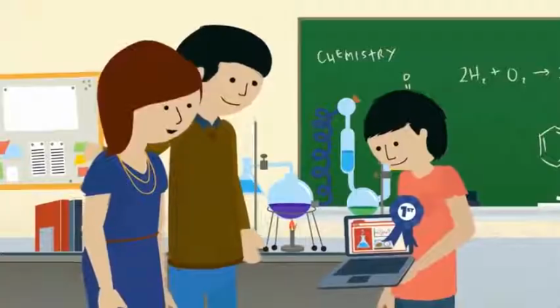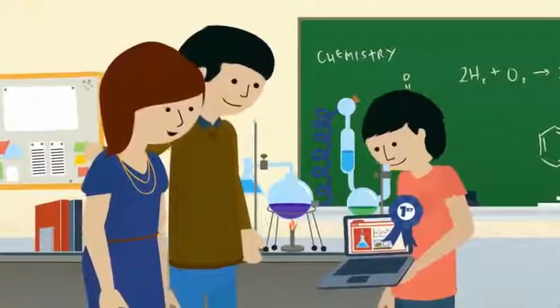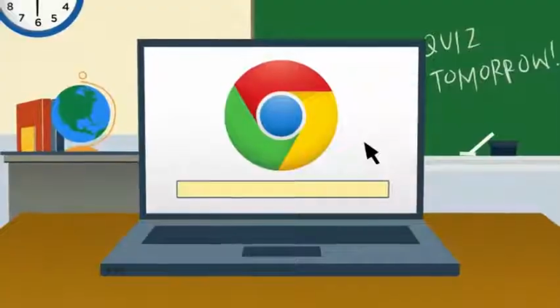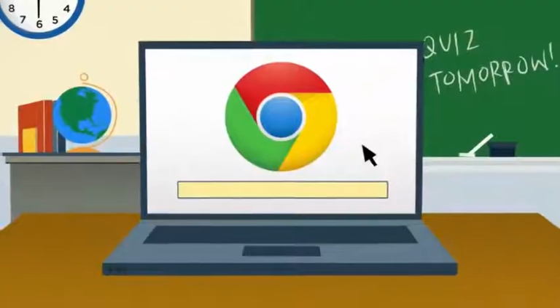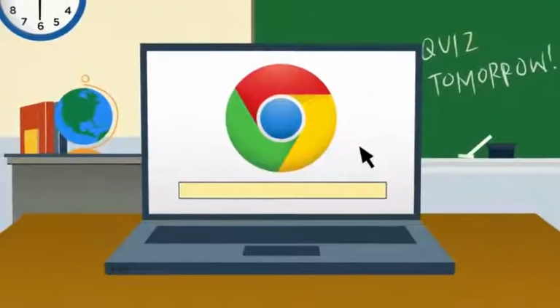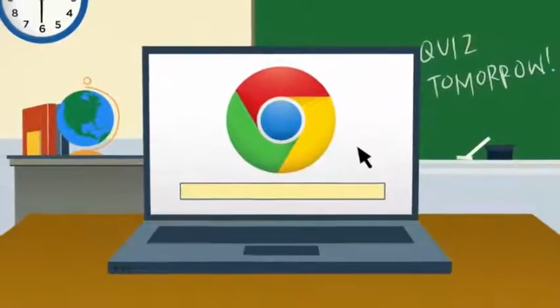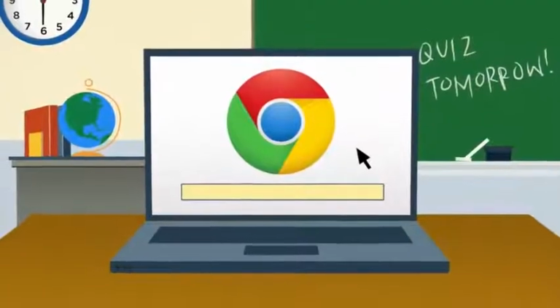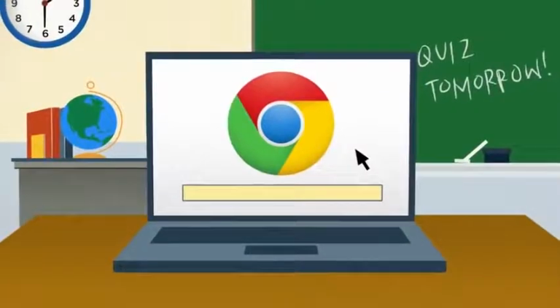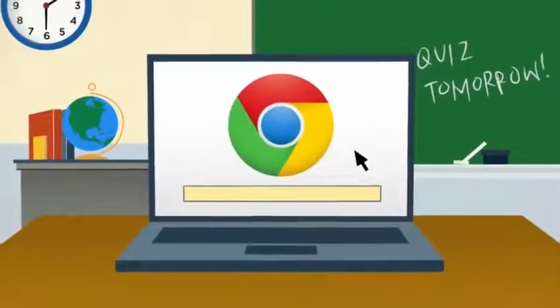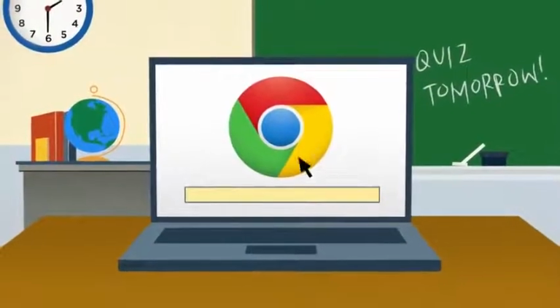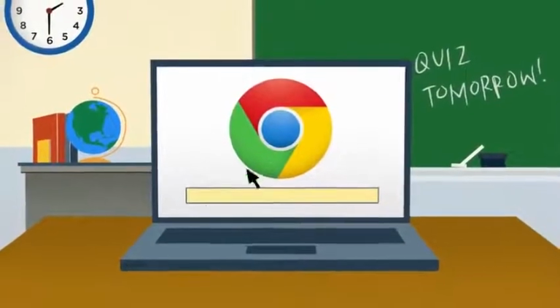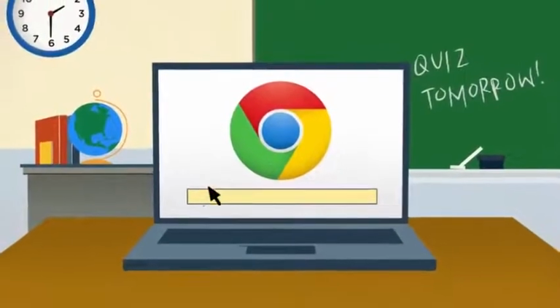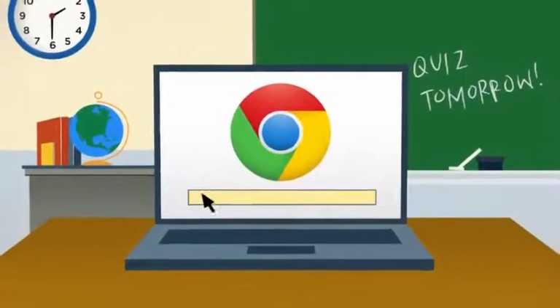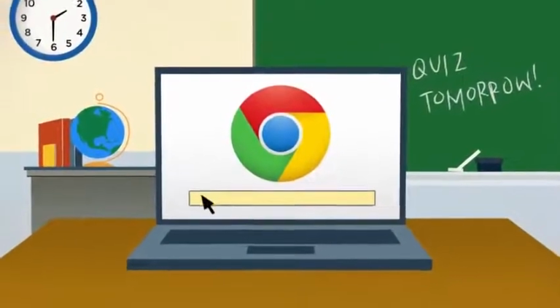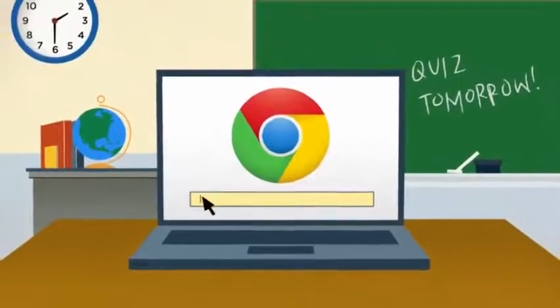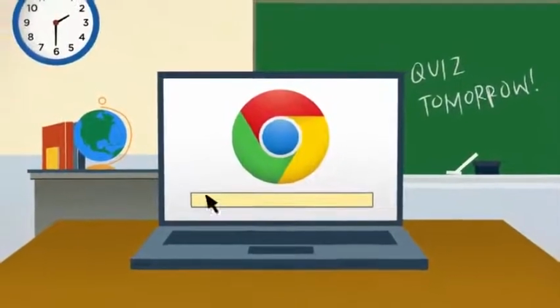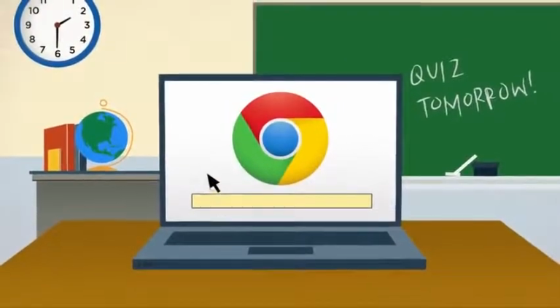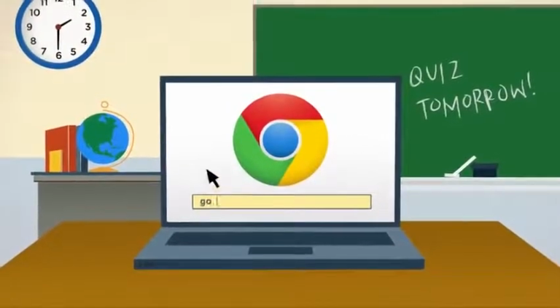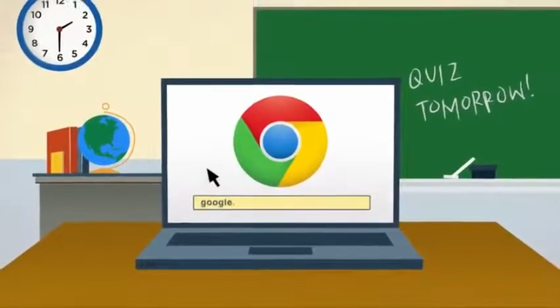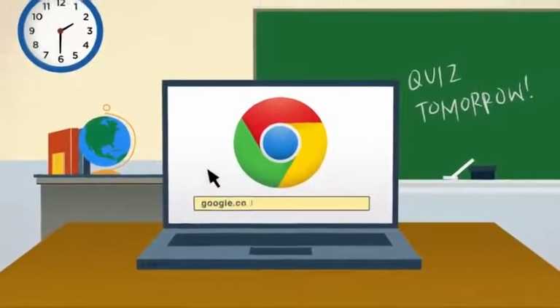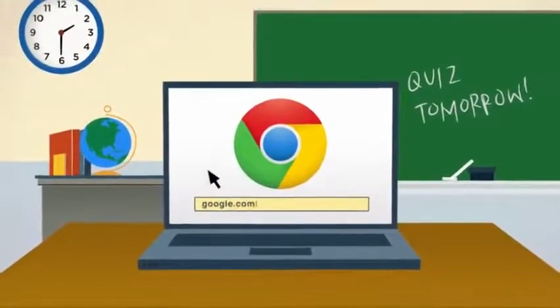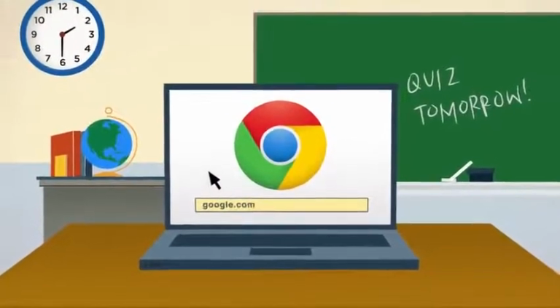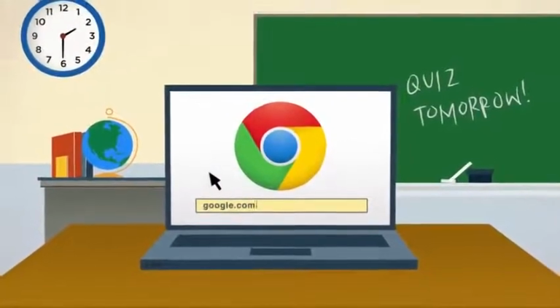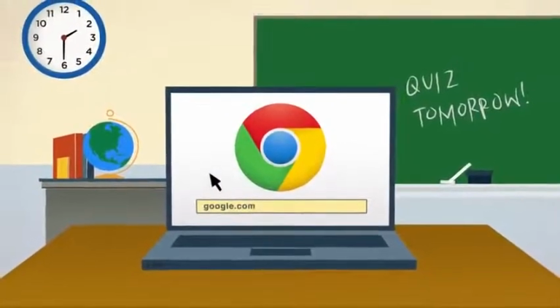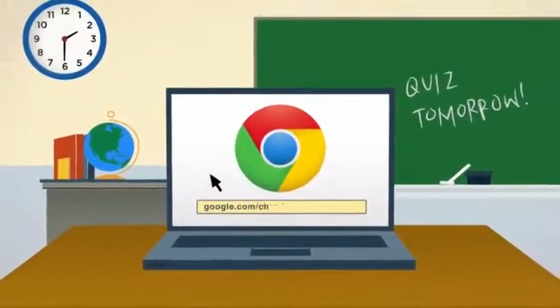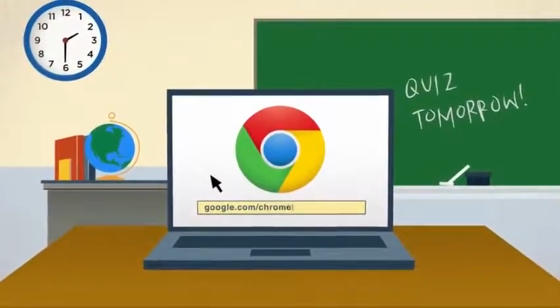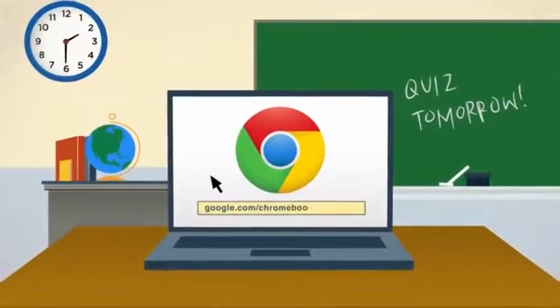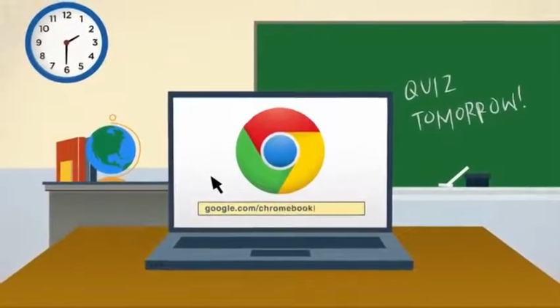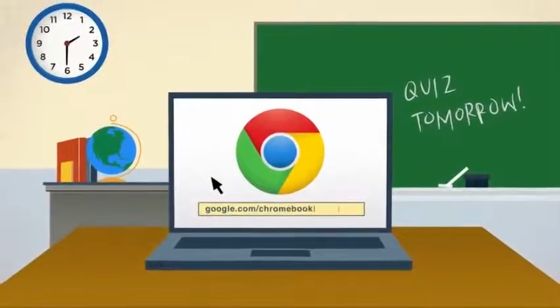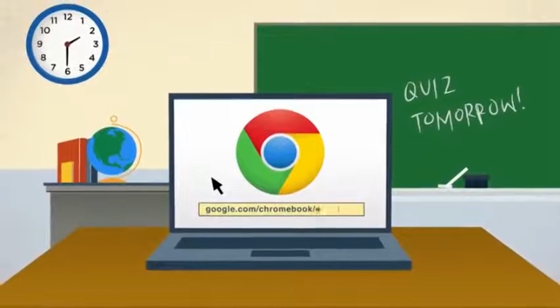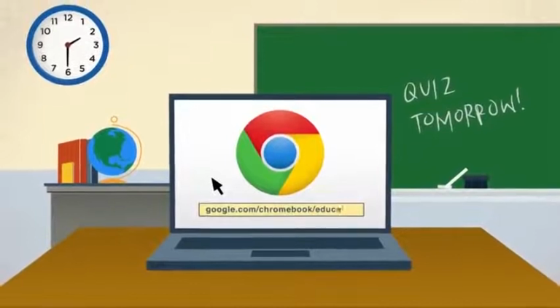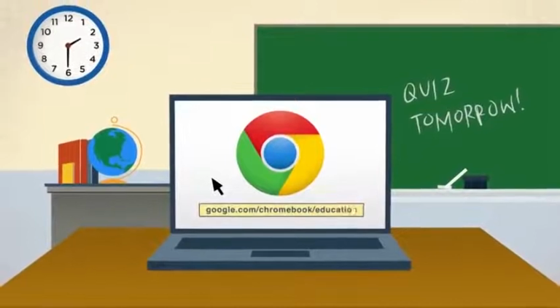To find out more about getting Chromebooks for your school, visit google.com/chromebook/education.